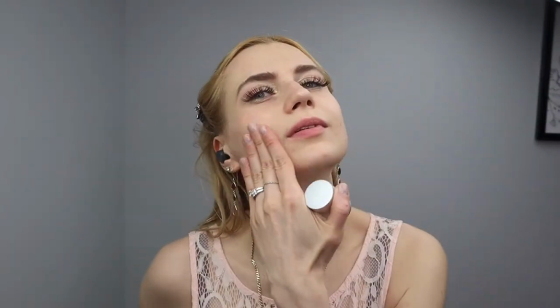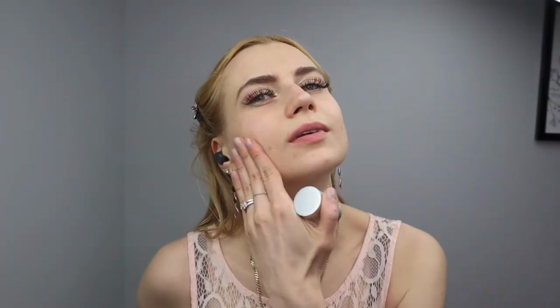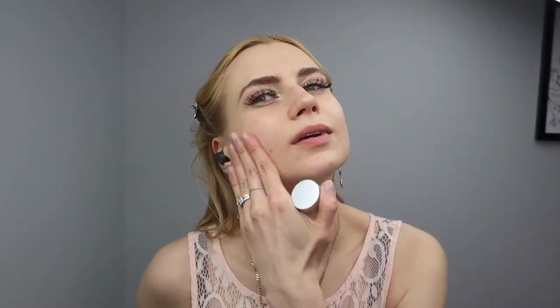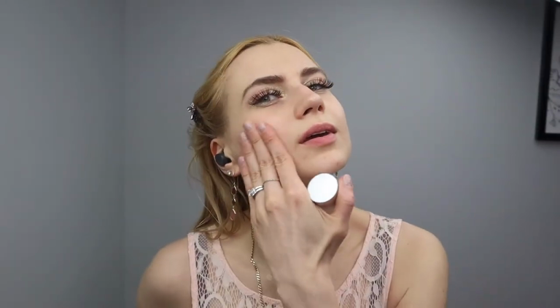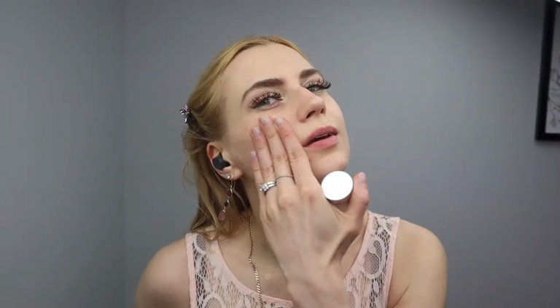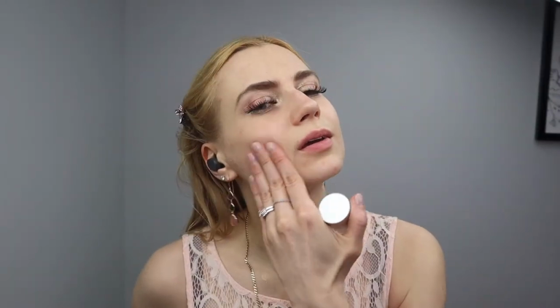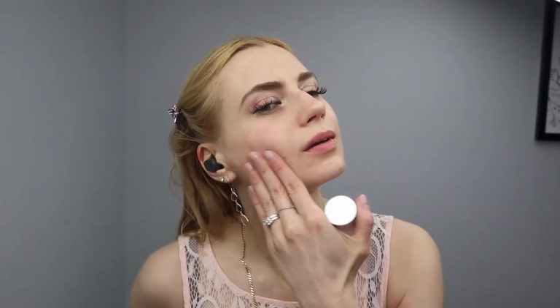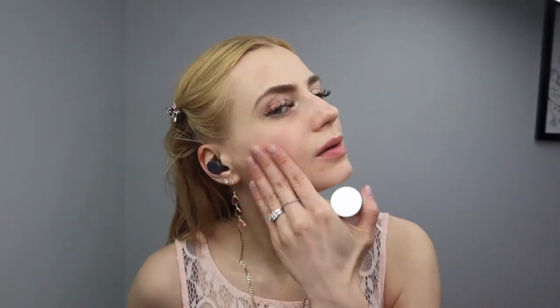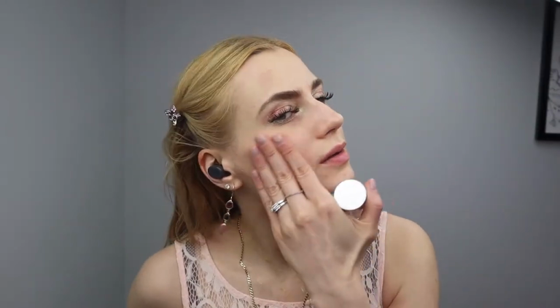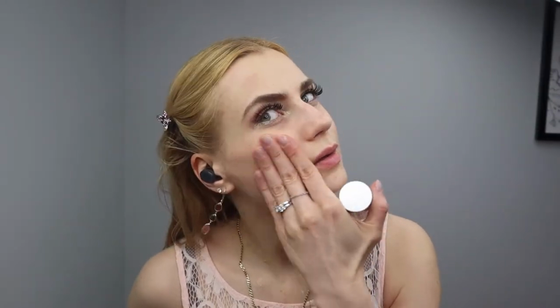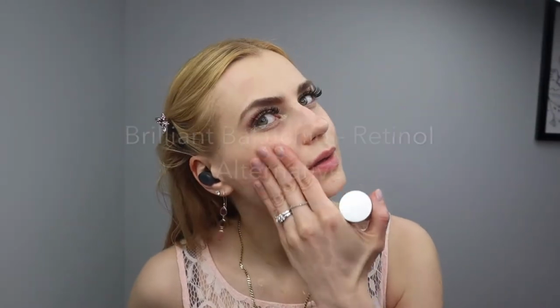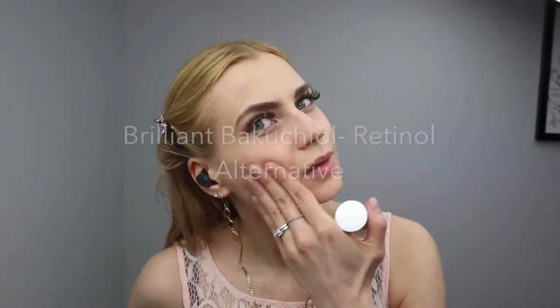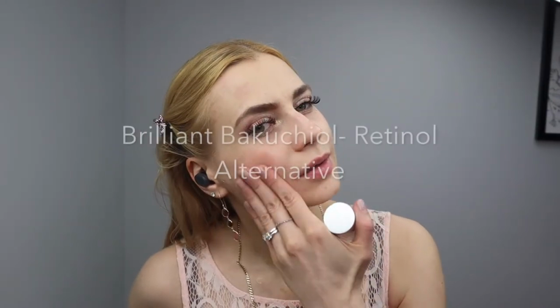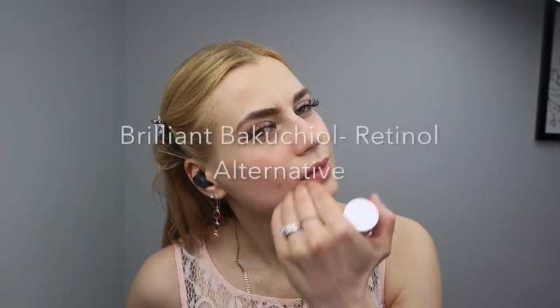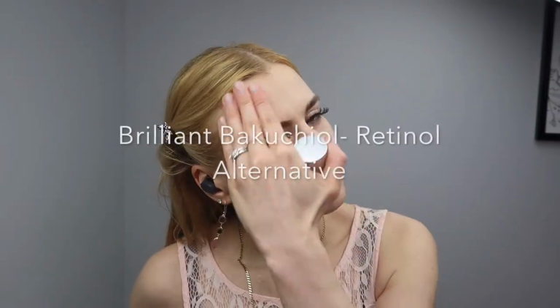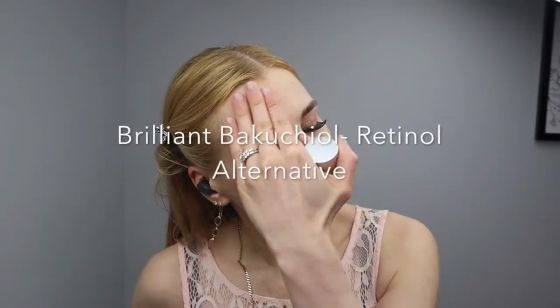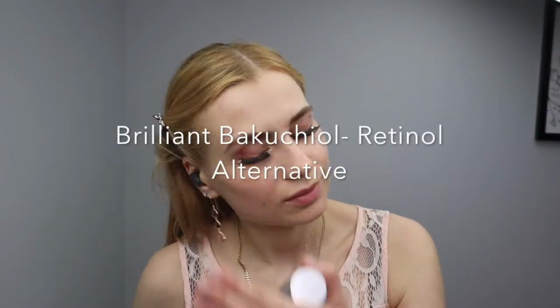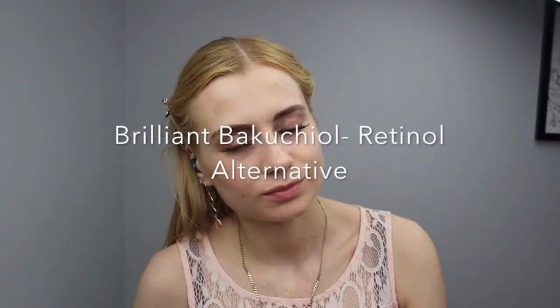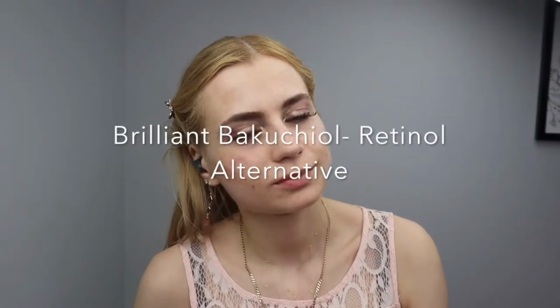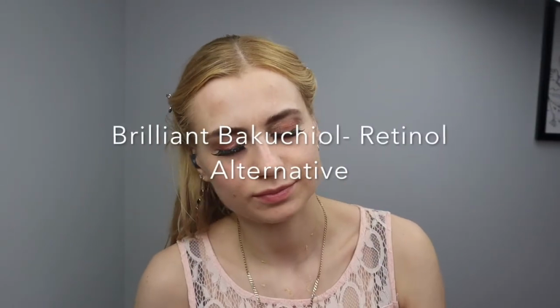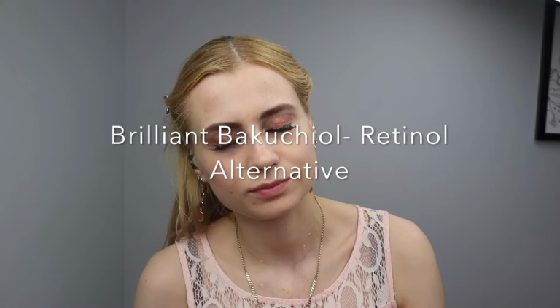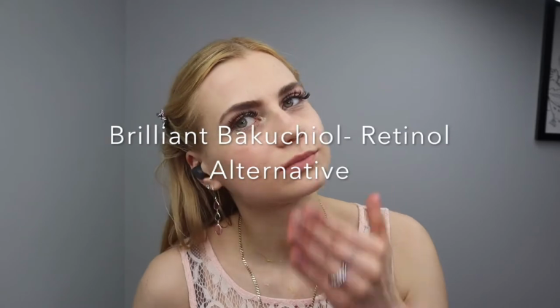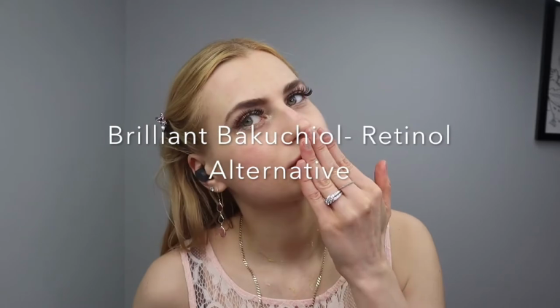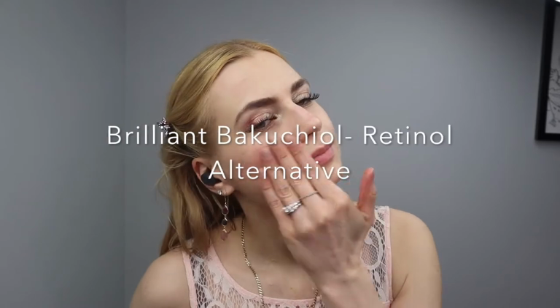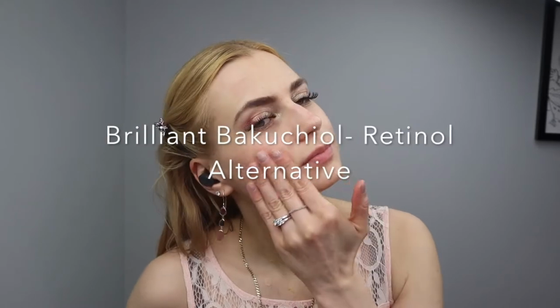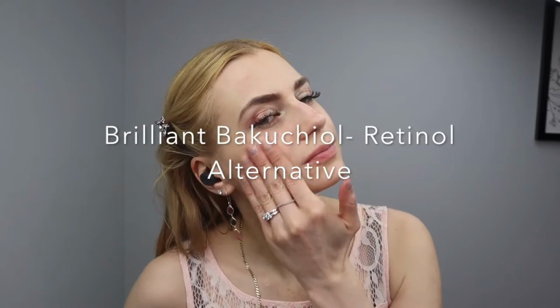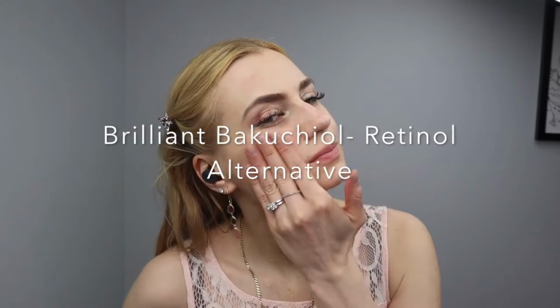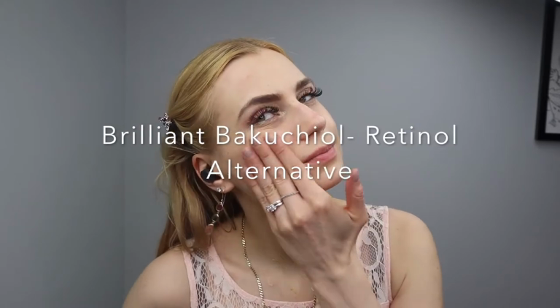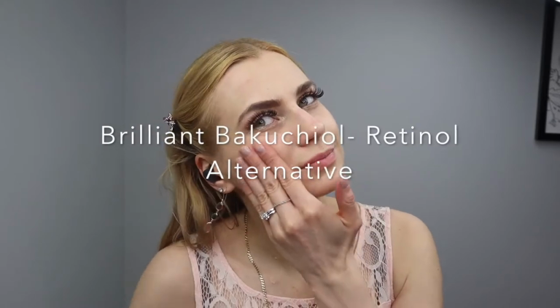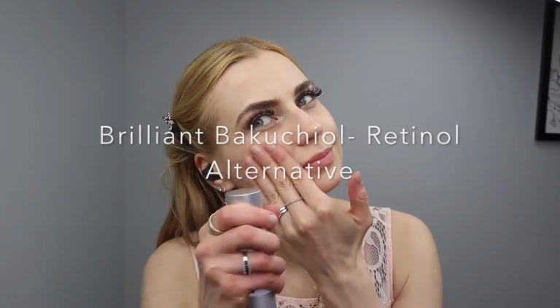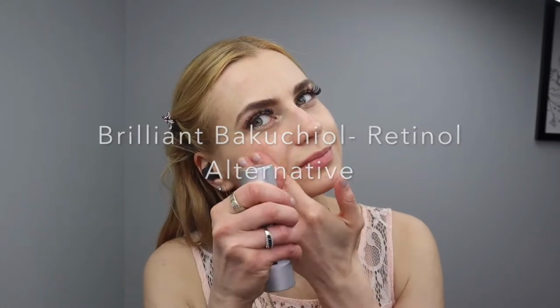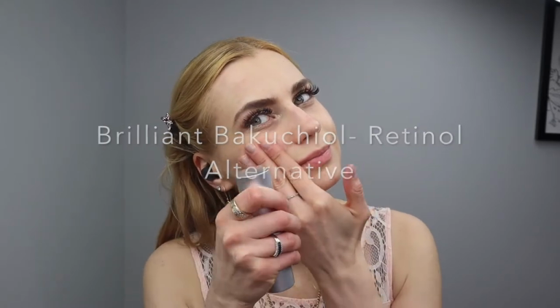I'm using Bakuchiol serum — a retinol alternative. Brilliant Bakuchiol.